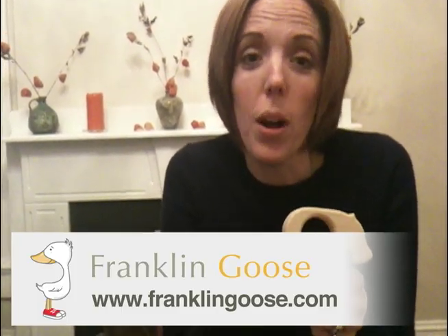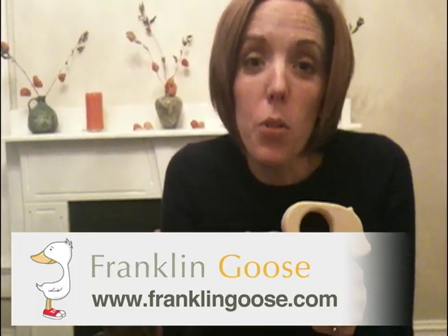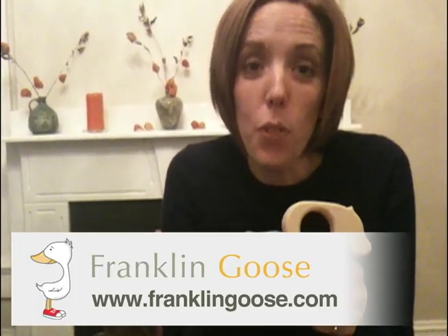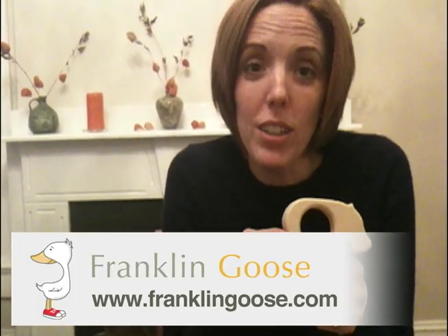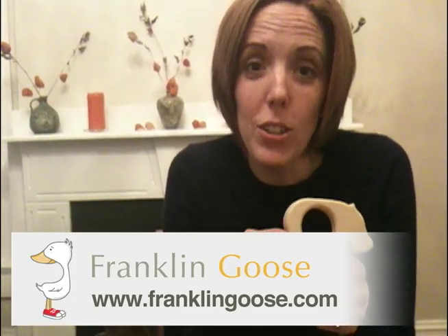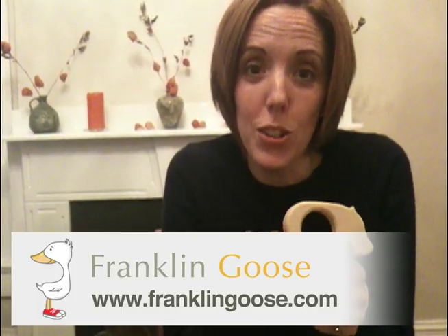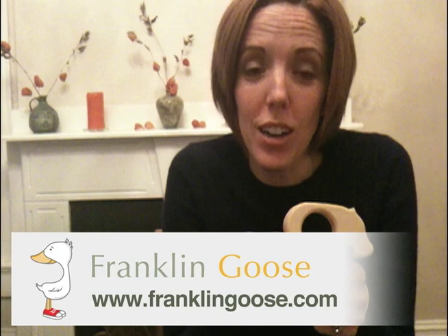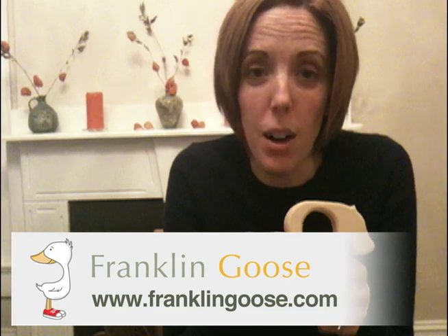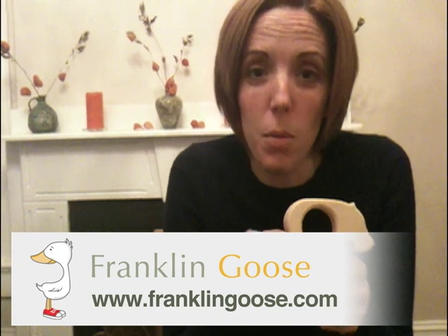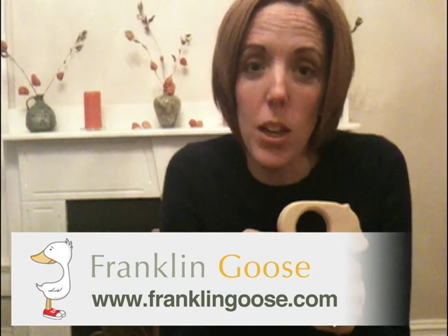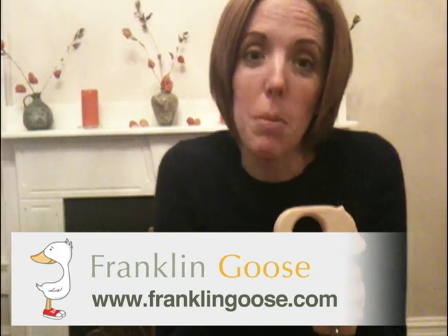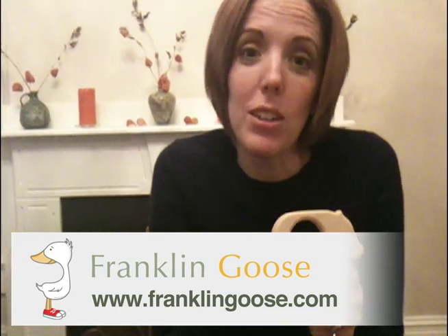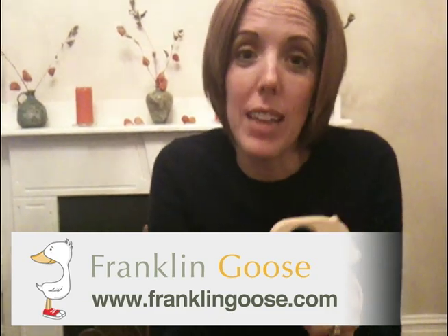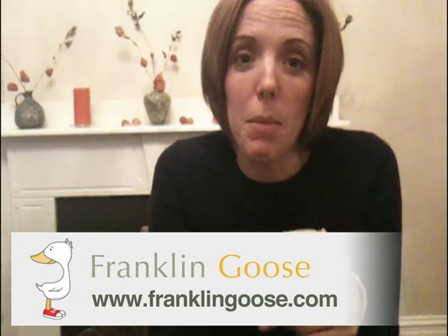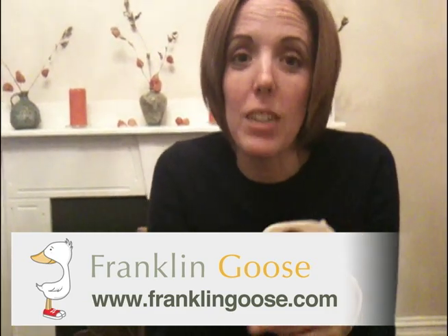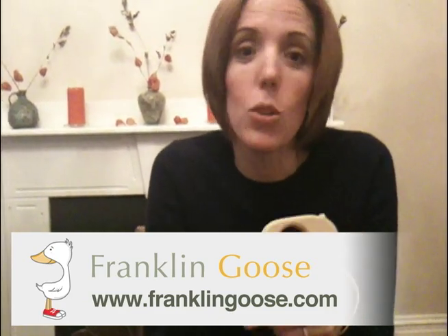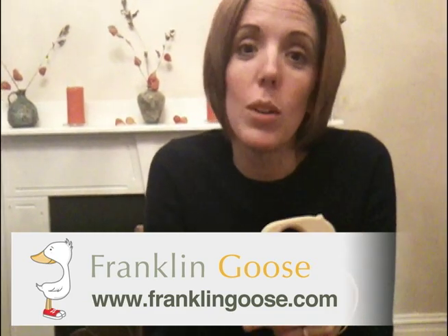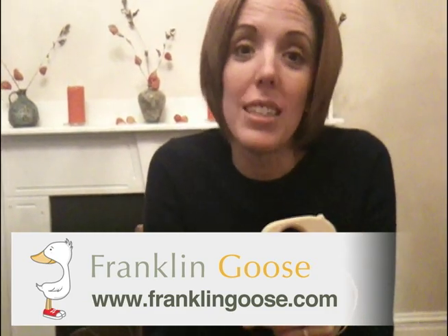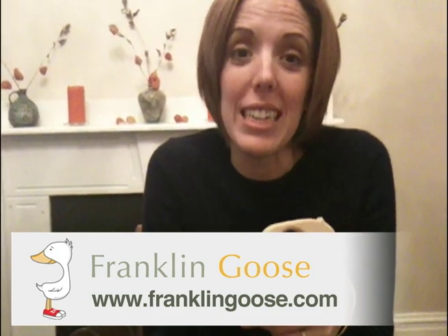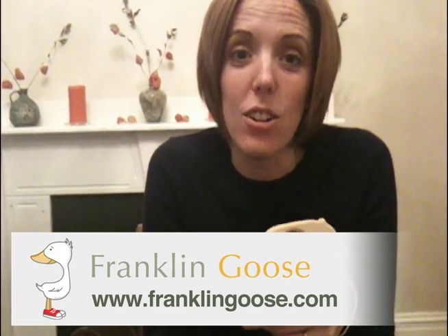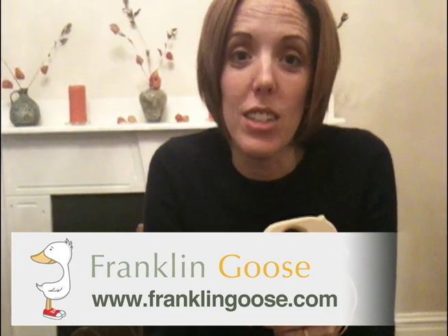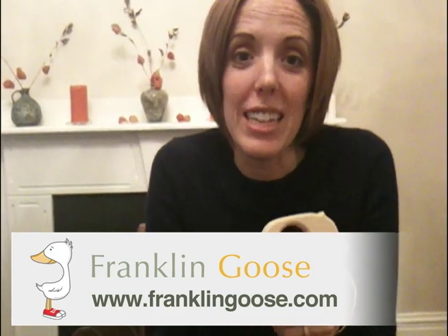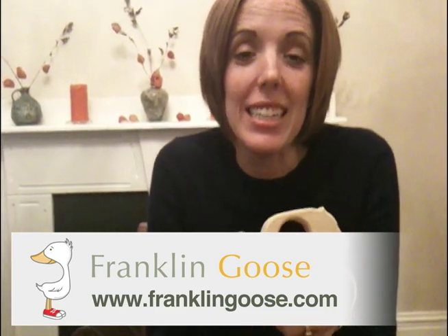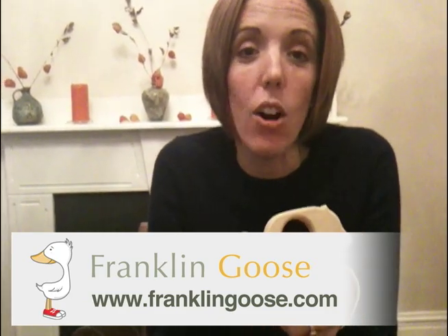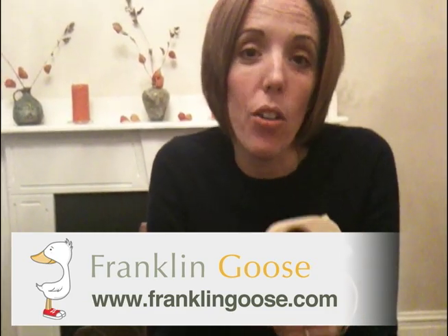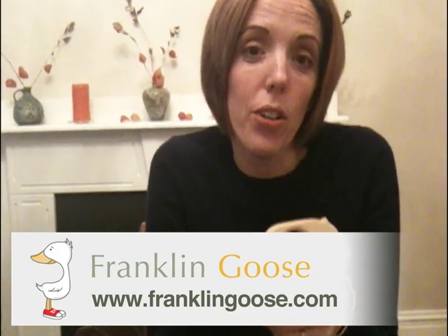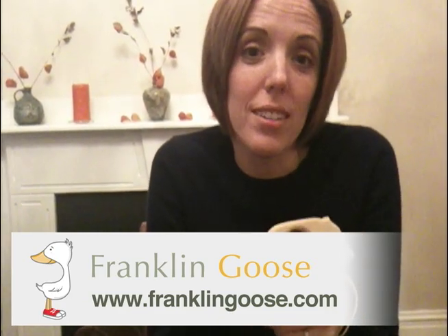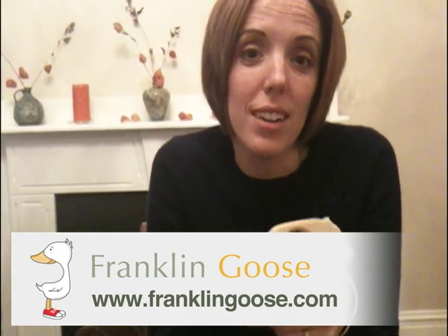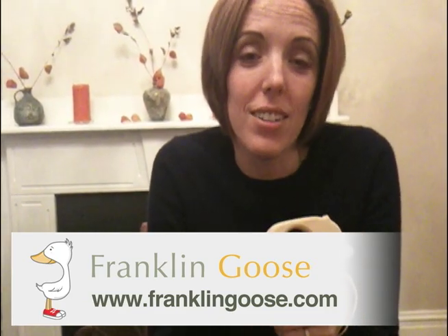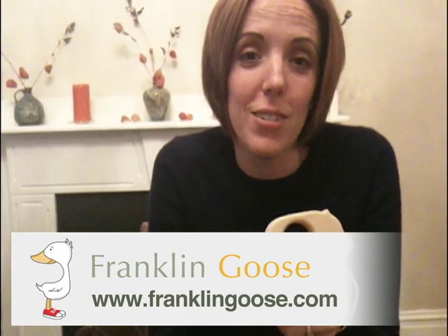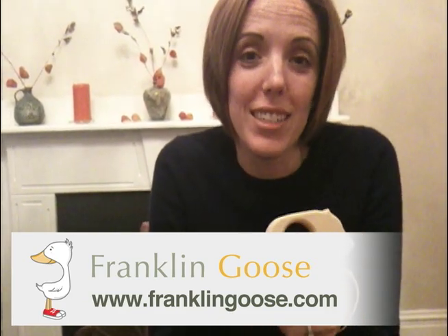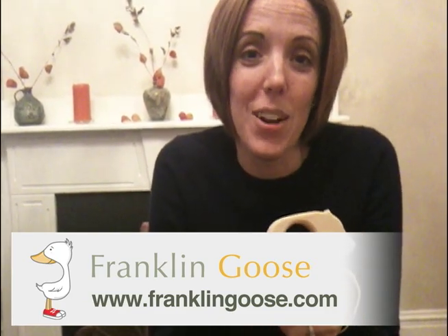So come to franklingoose.com, look up little sapling toys teethers and see all the great styles that we sell.